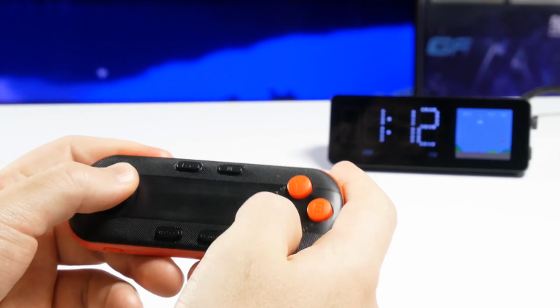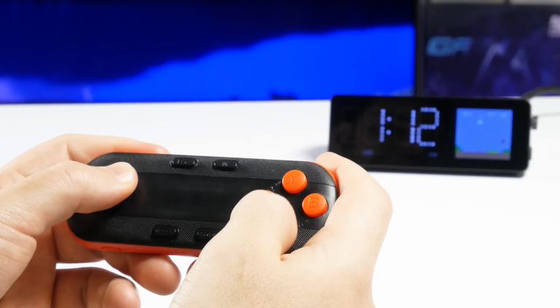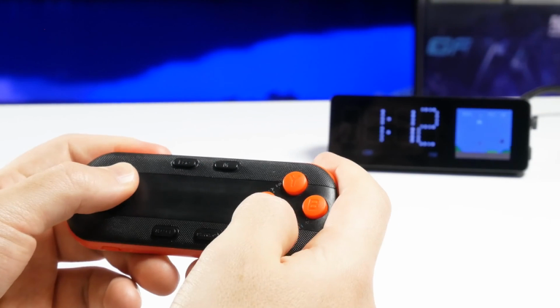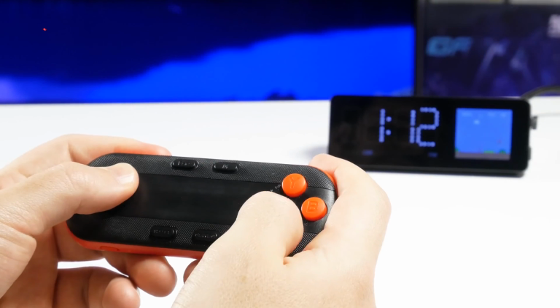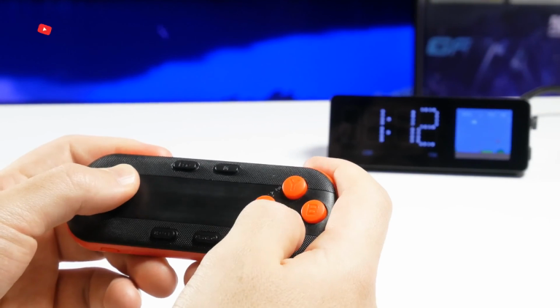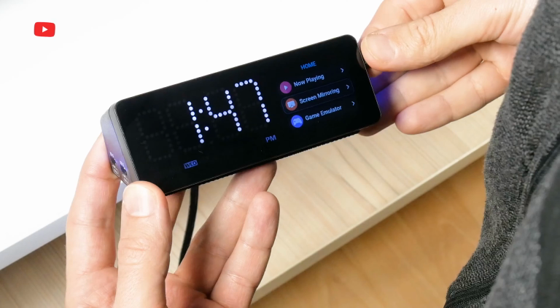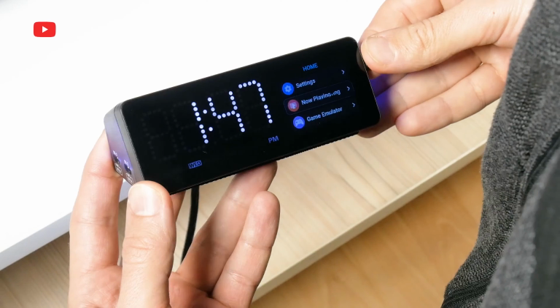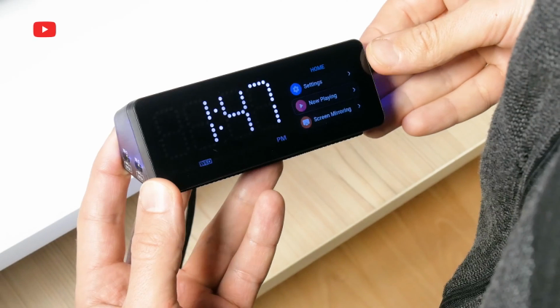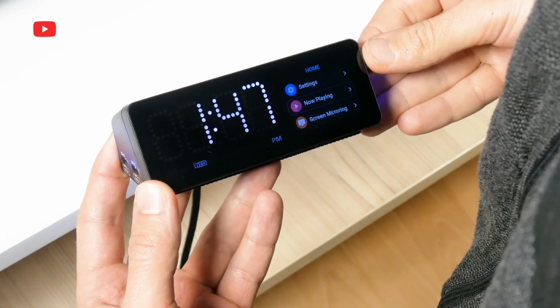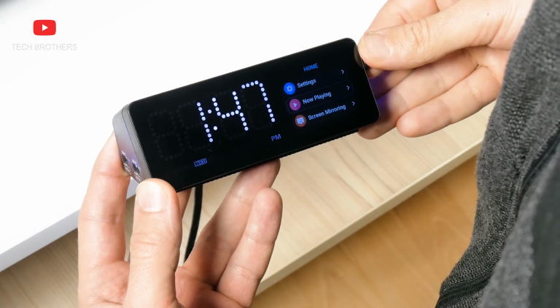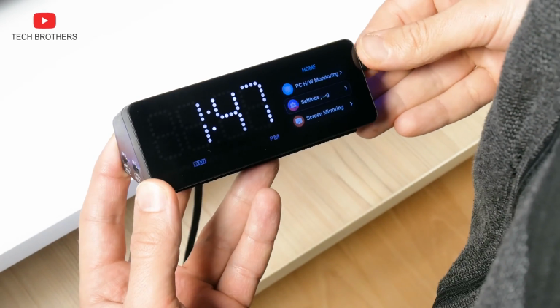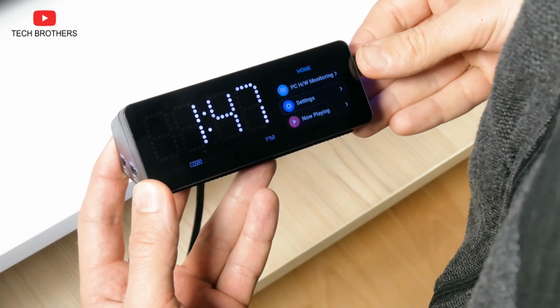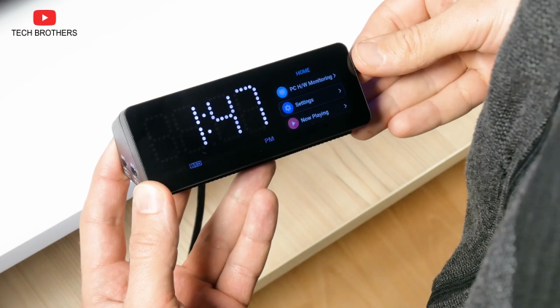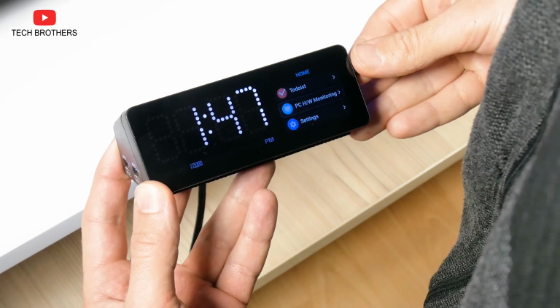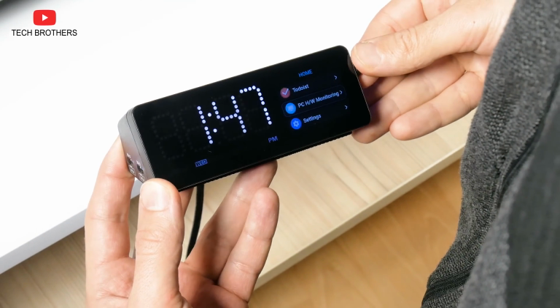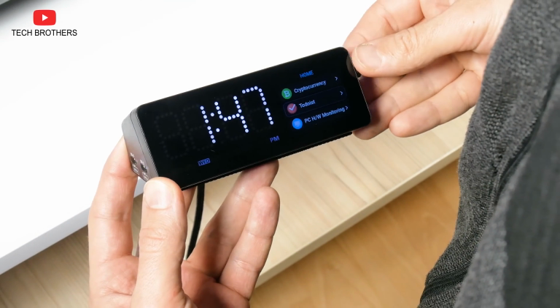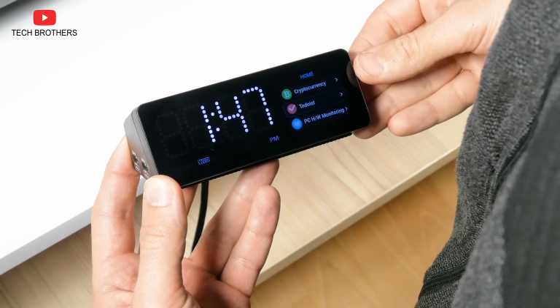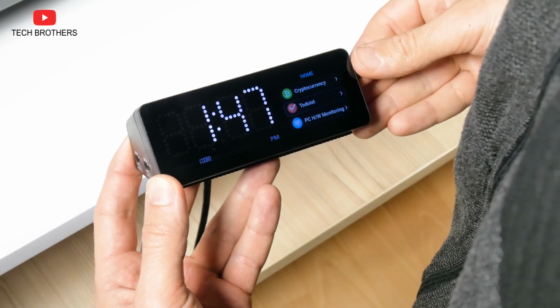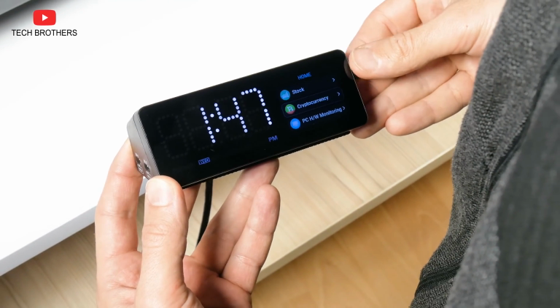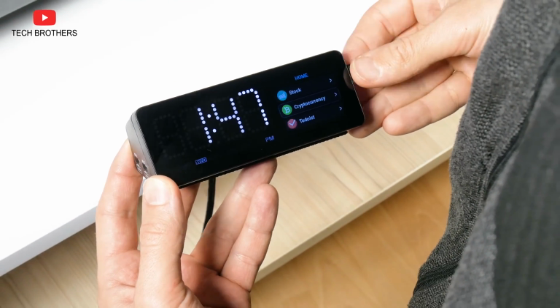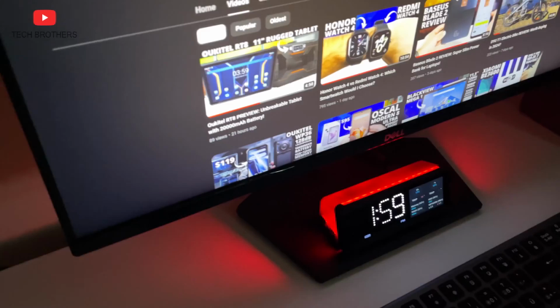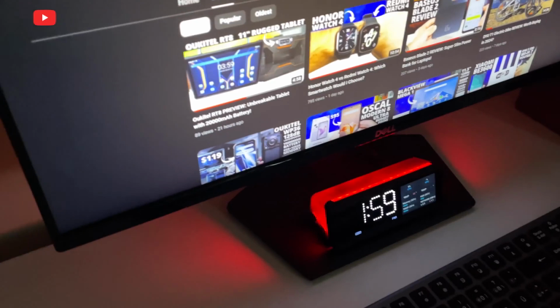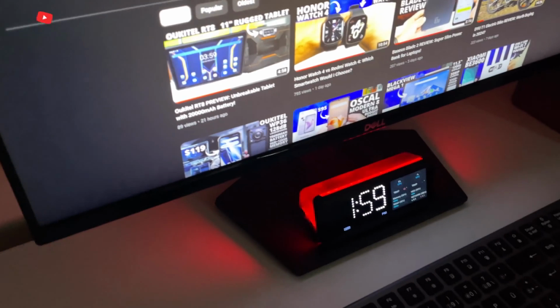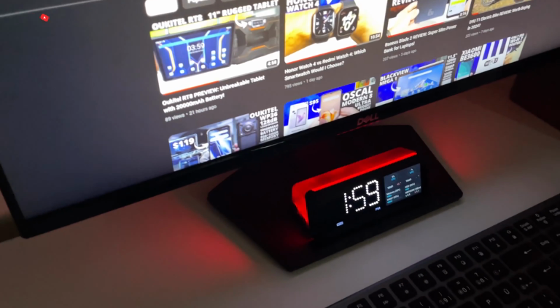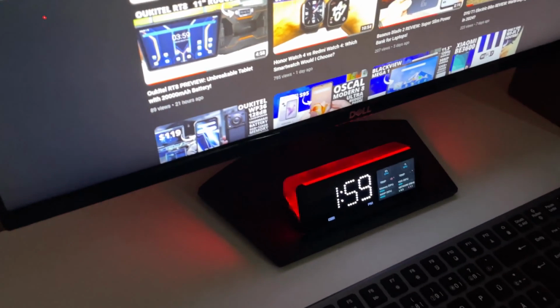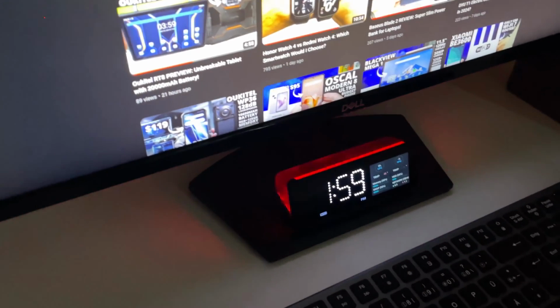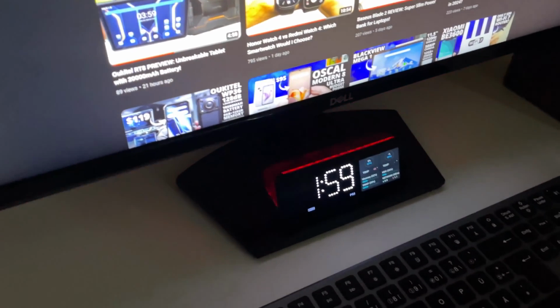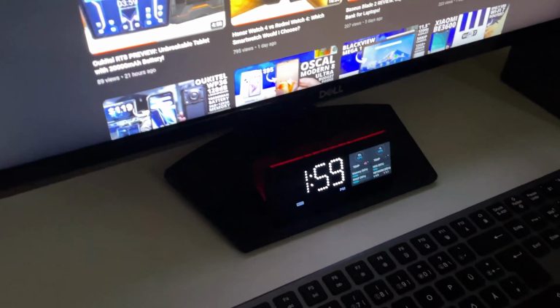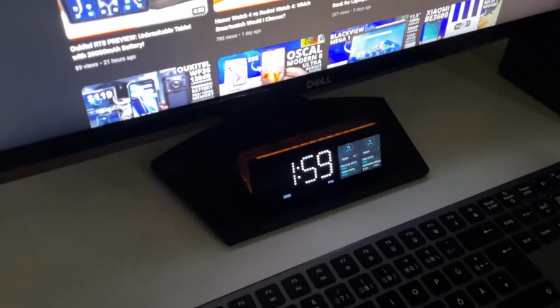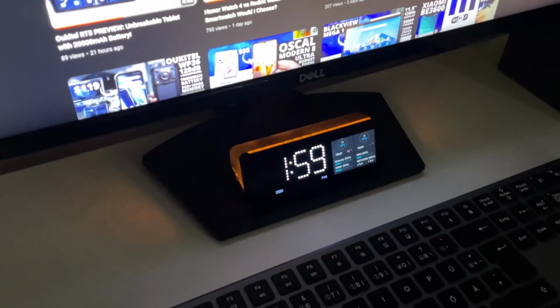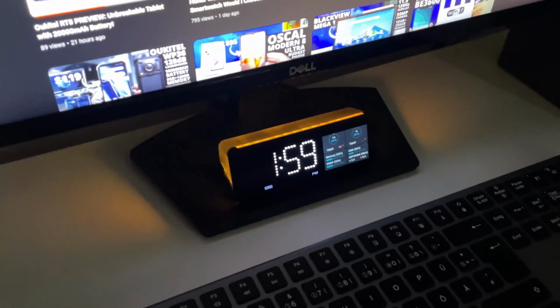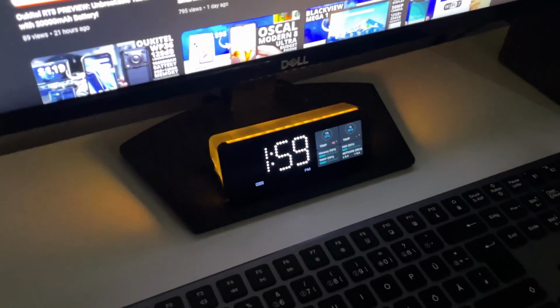You can optionally buy a gamepad and play games on the dock. That's amazing! So you have a general idea about the WoBot mini dock, but now let's talk about it in more detail.